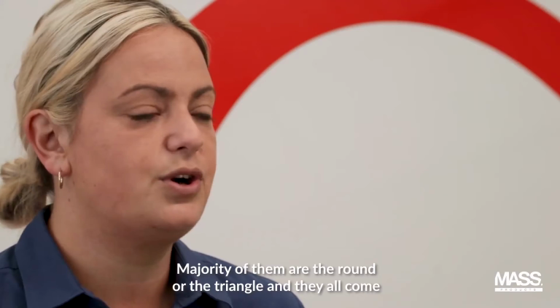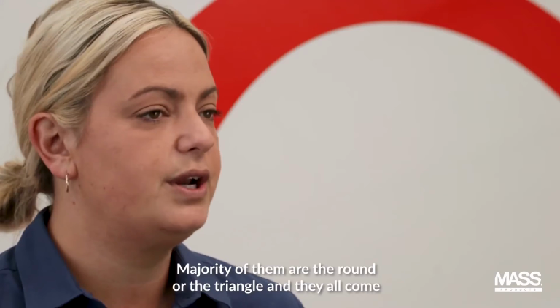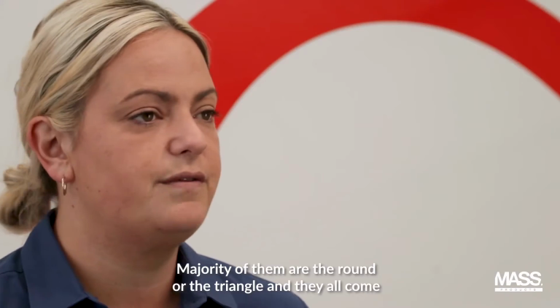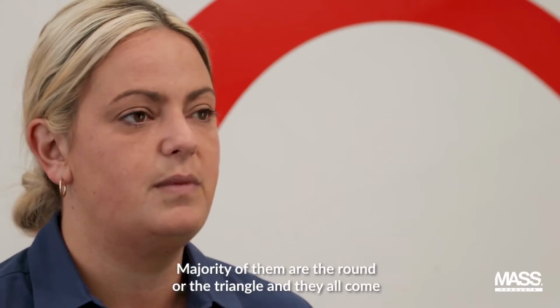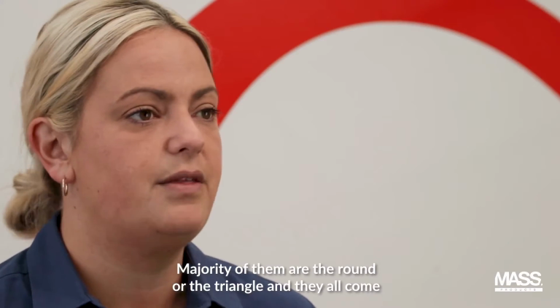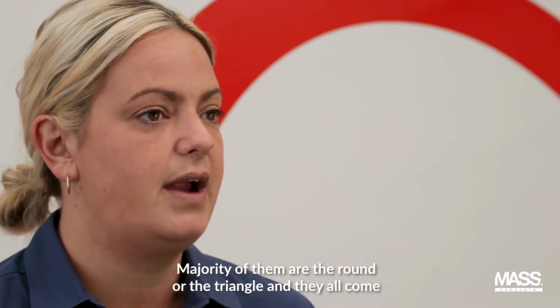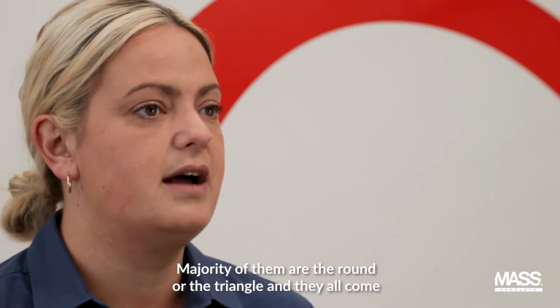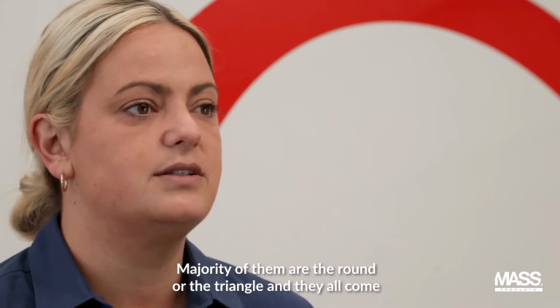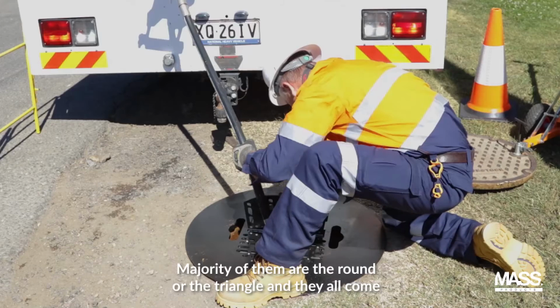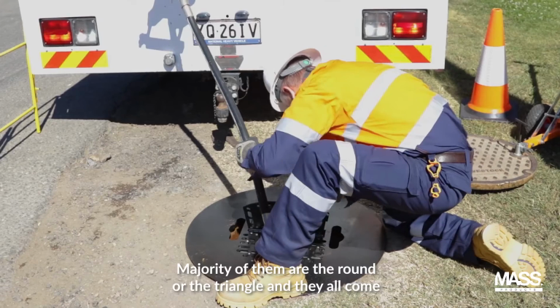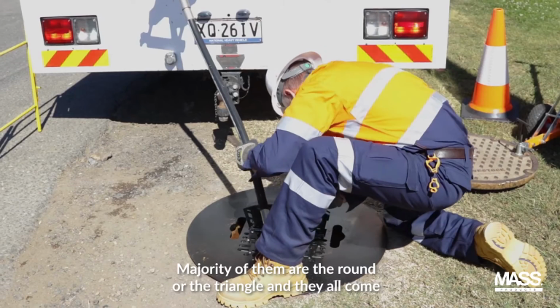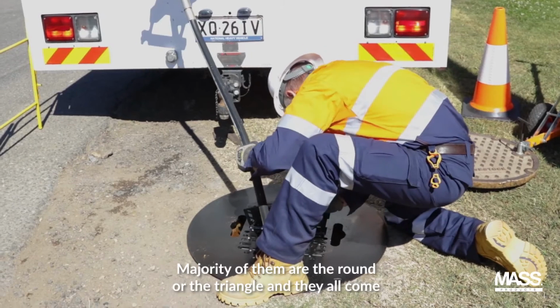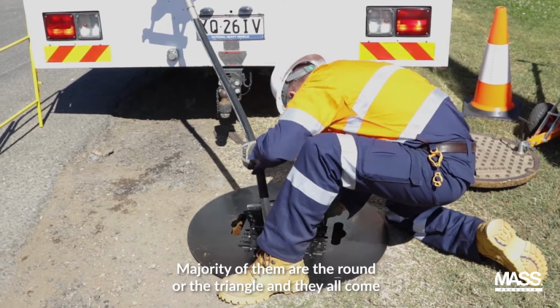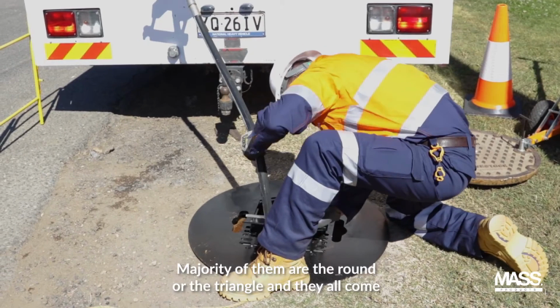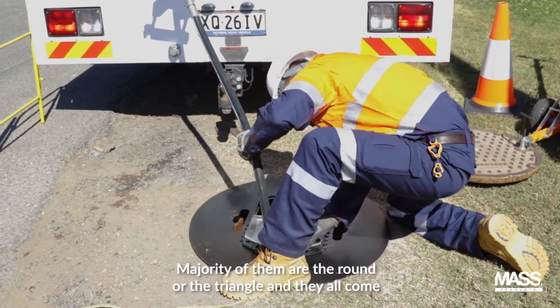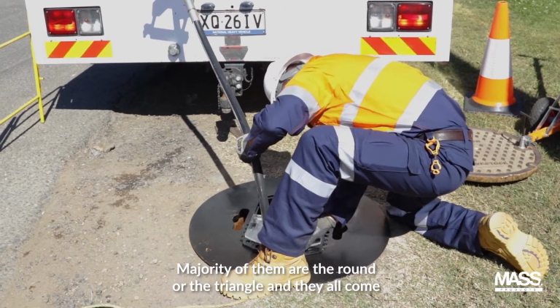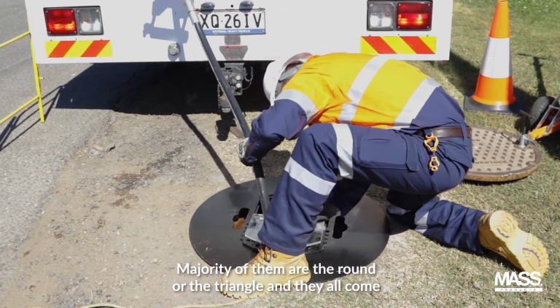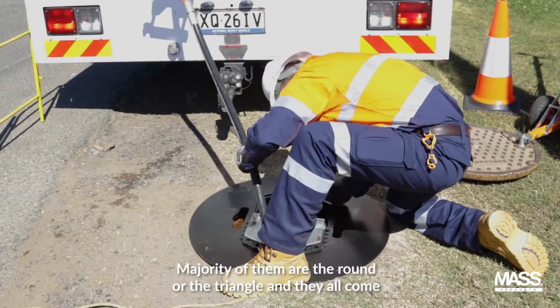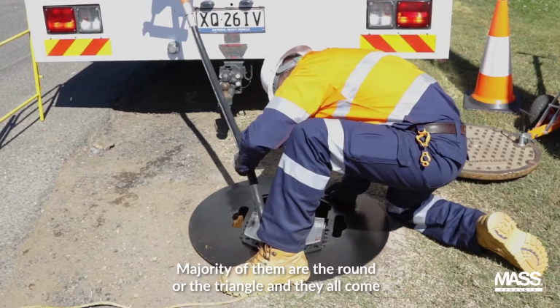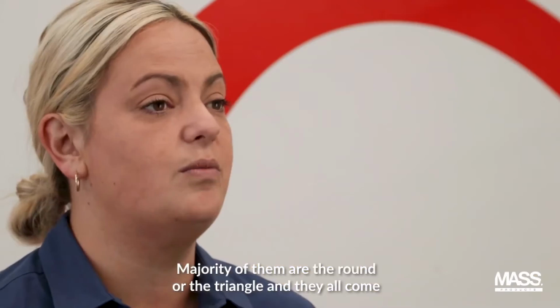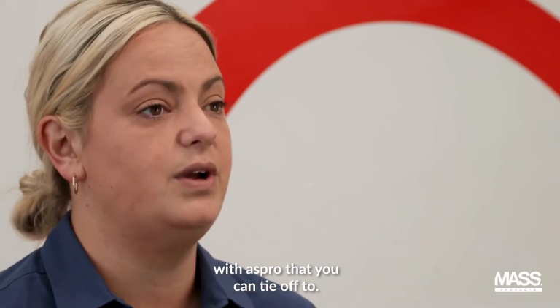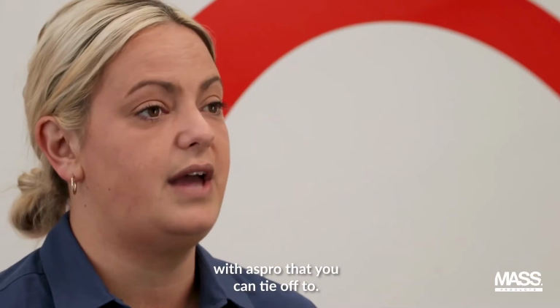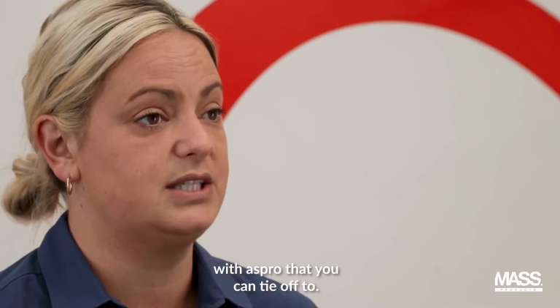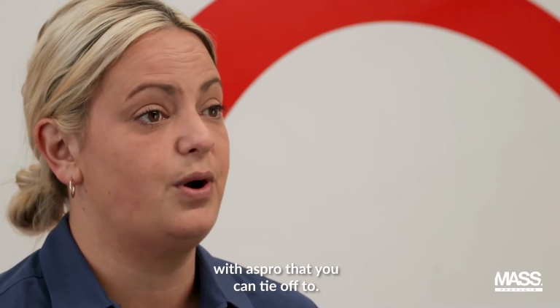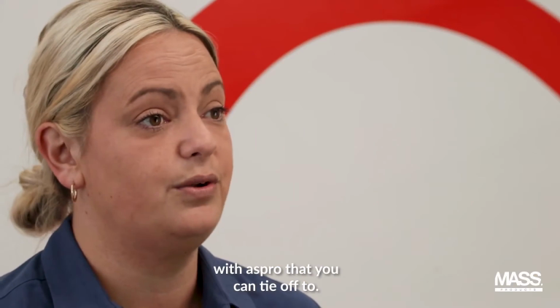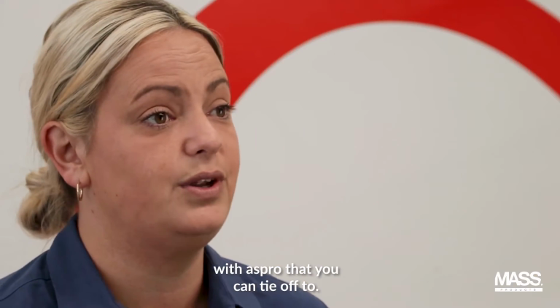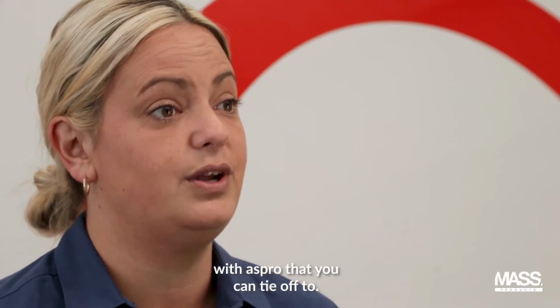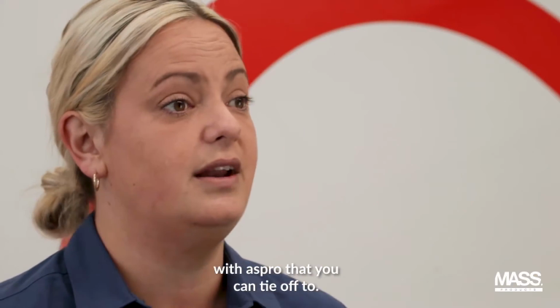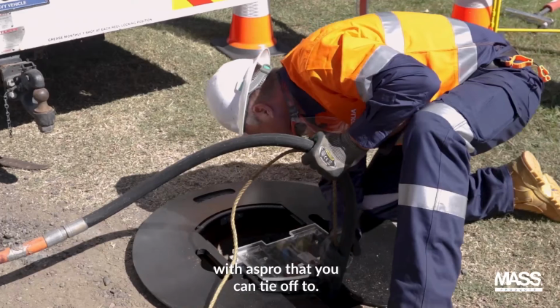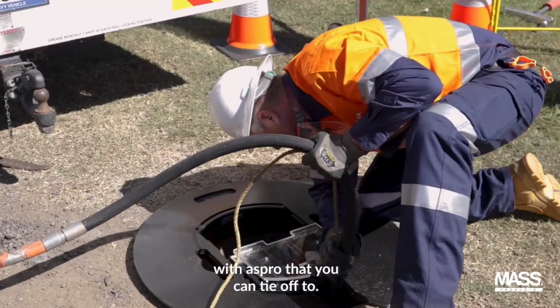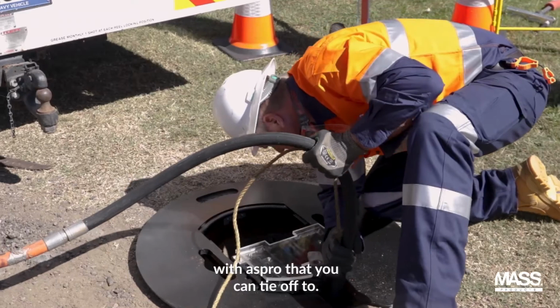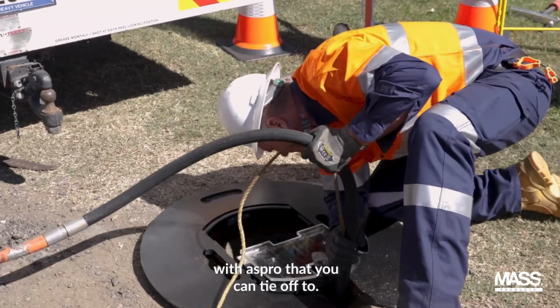The majority of them are the round or the triangle, and they all come with an ASPRO that you can tie off to.